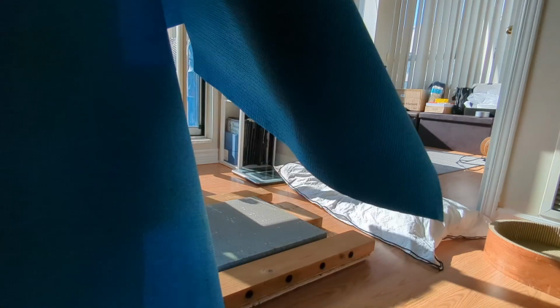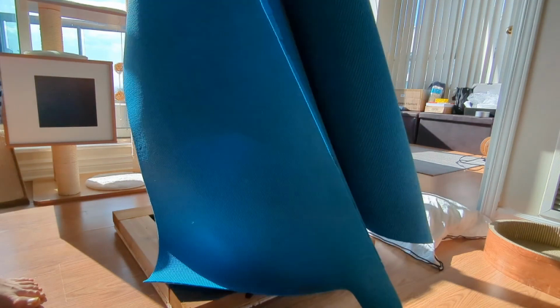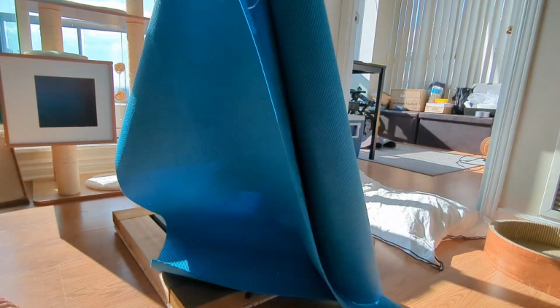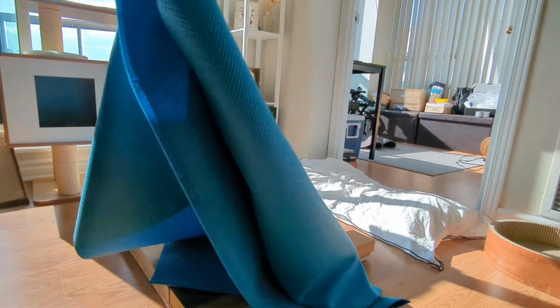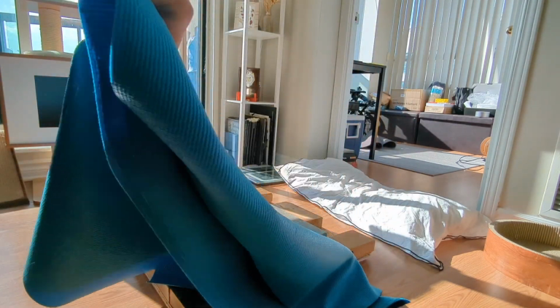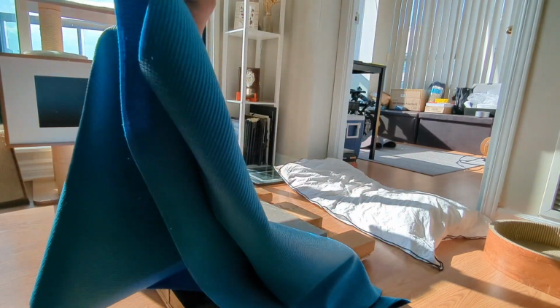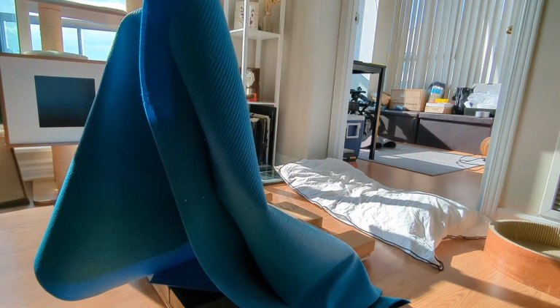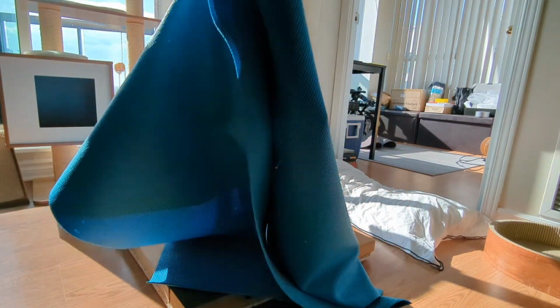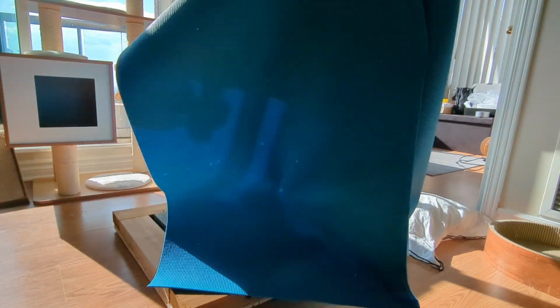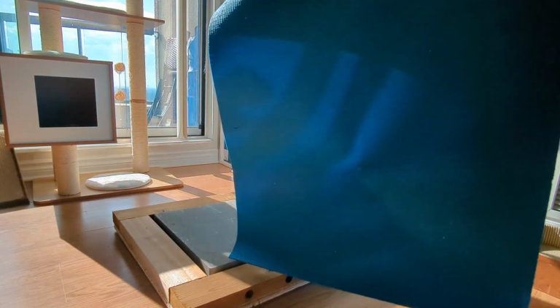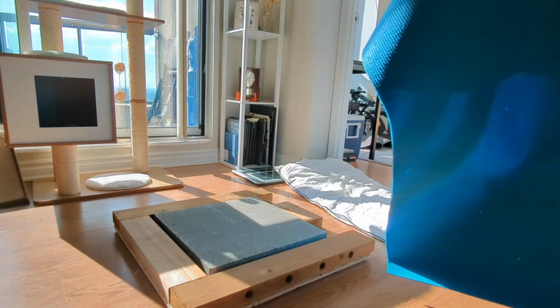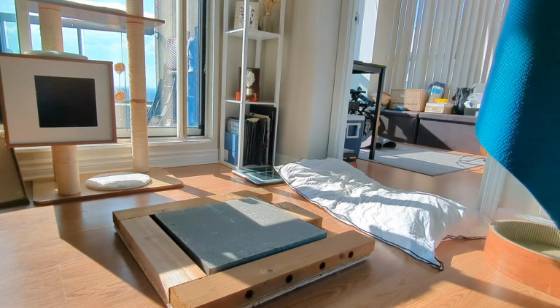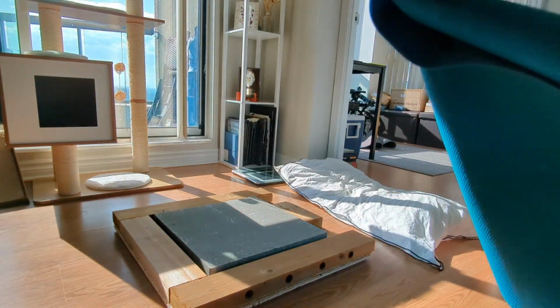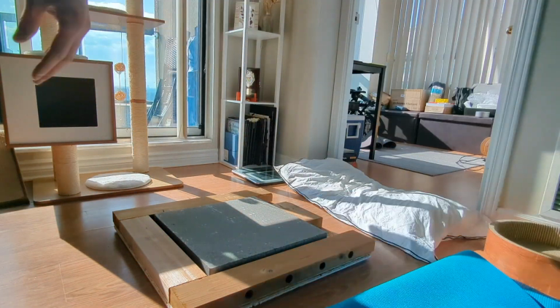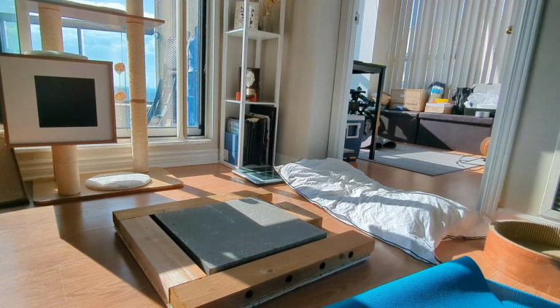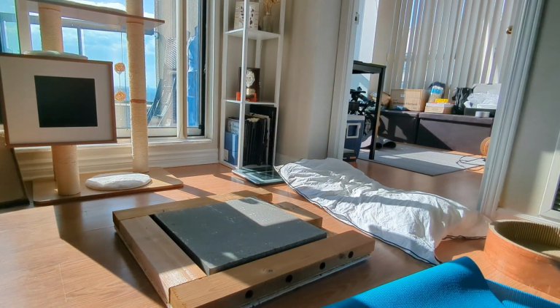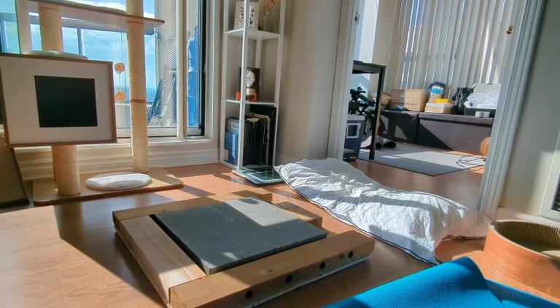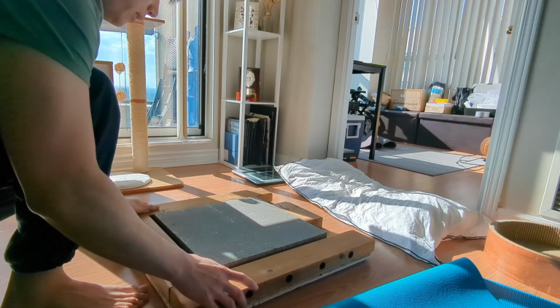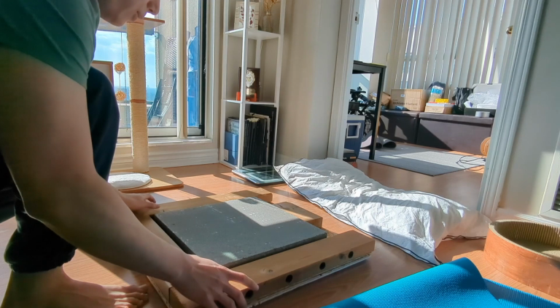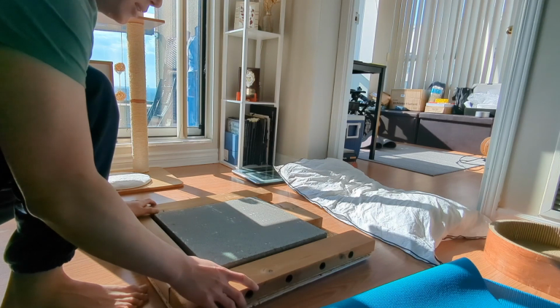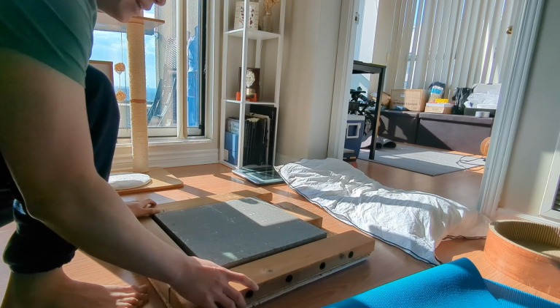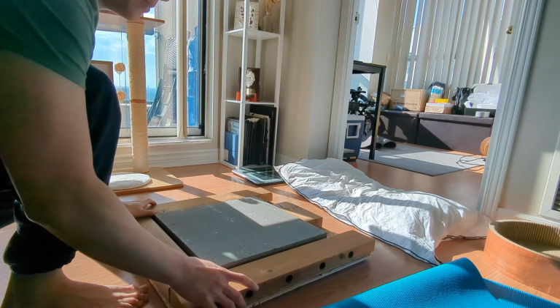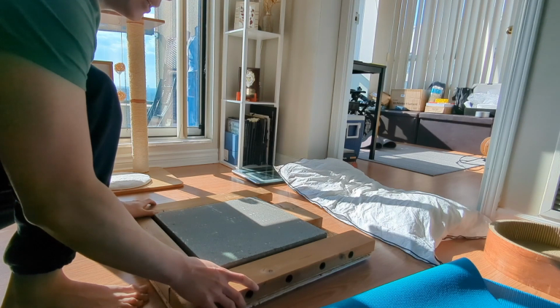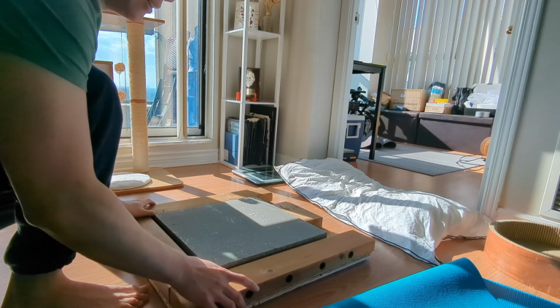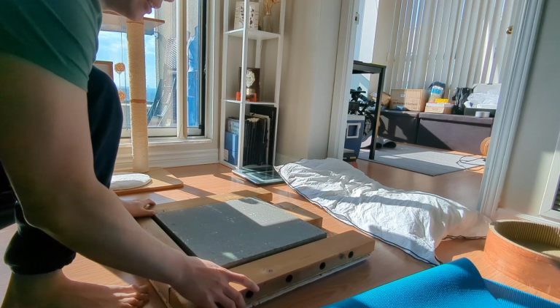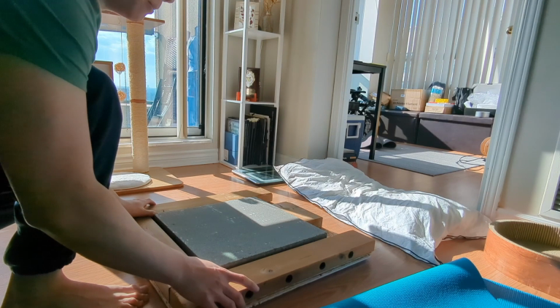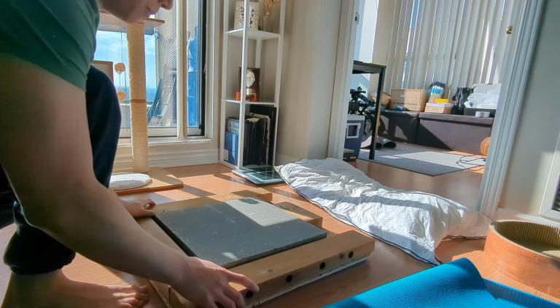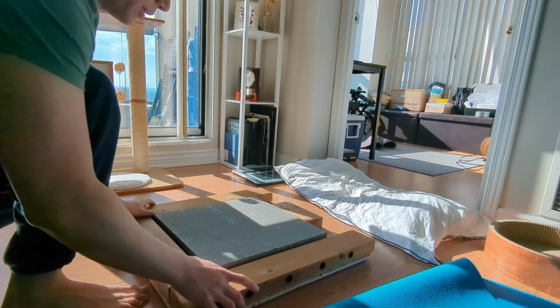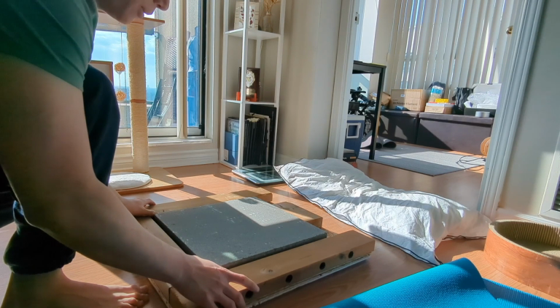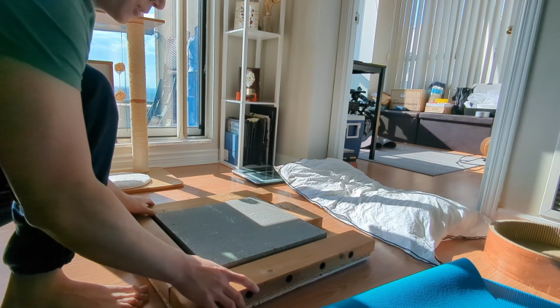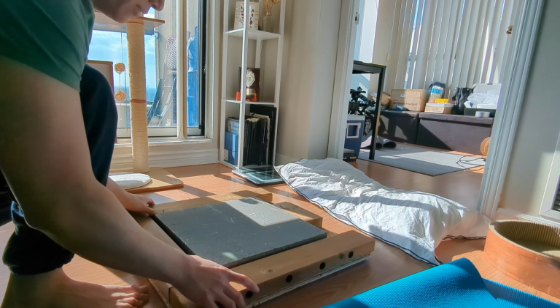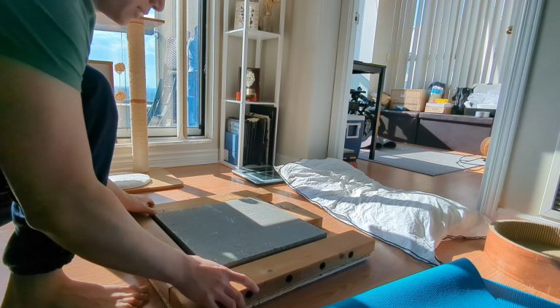I have an old yoga mat here that I don't really use much at all, and I want that to be on the bottom part of this setup.